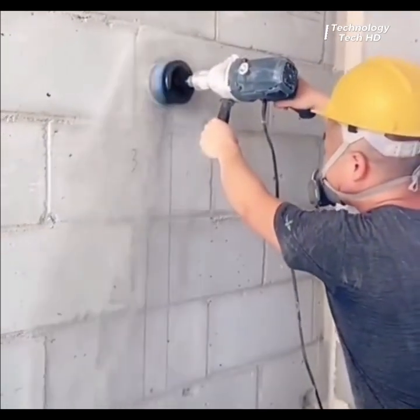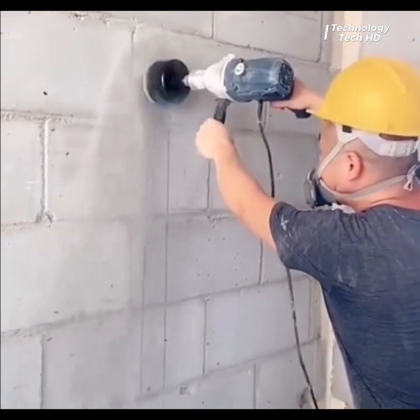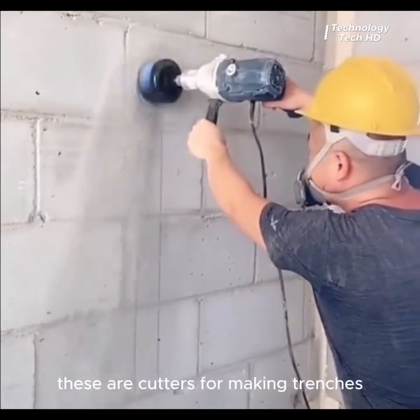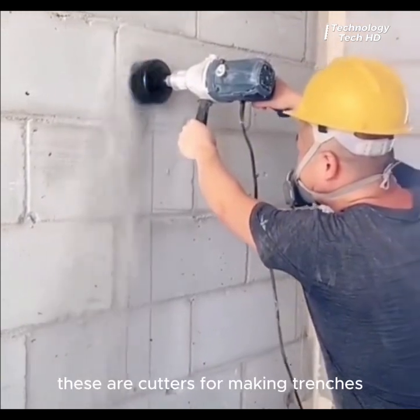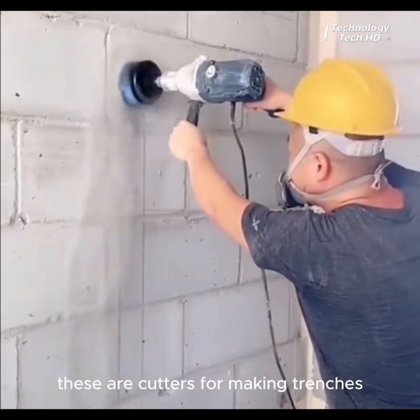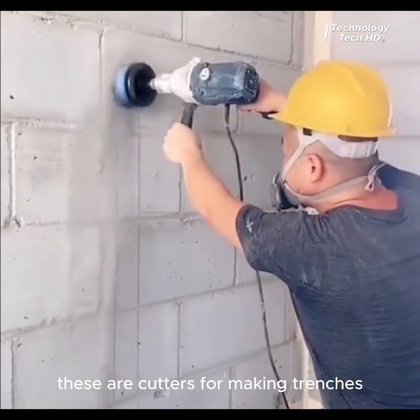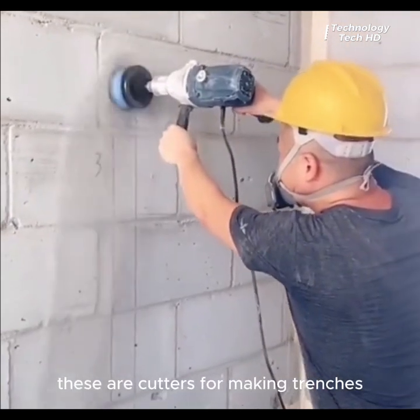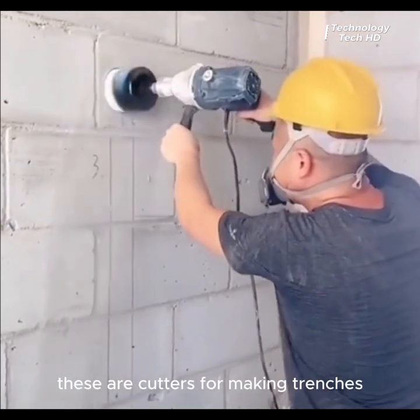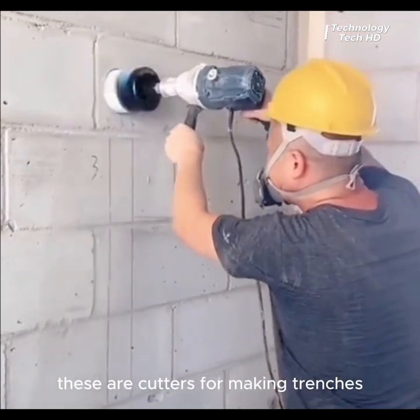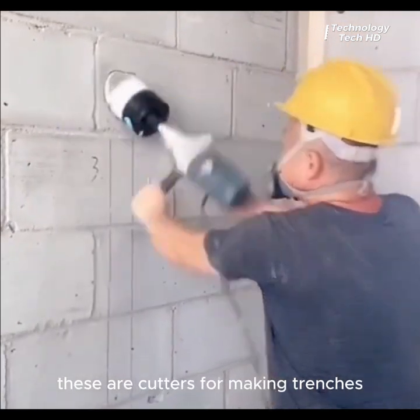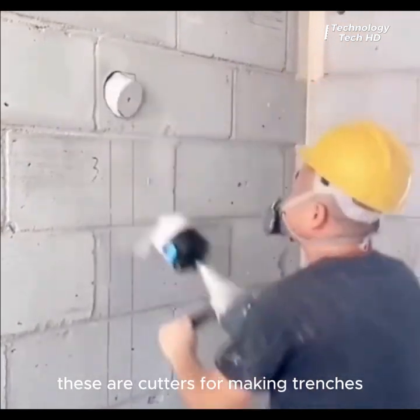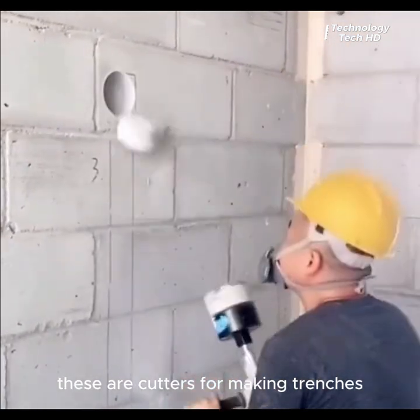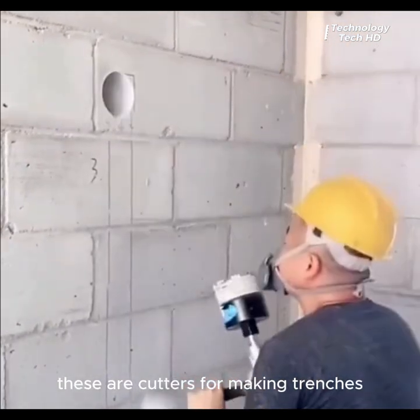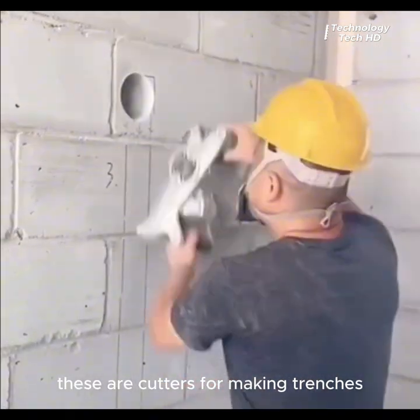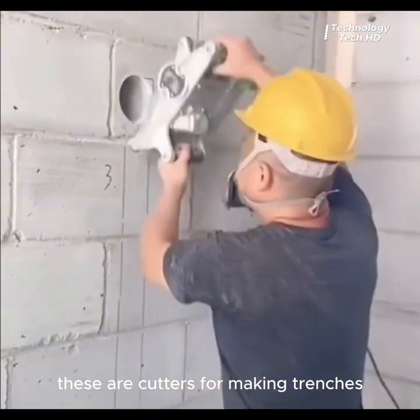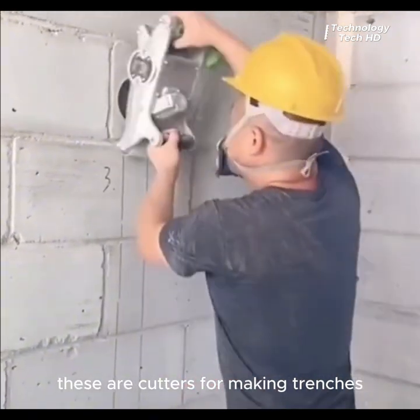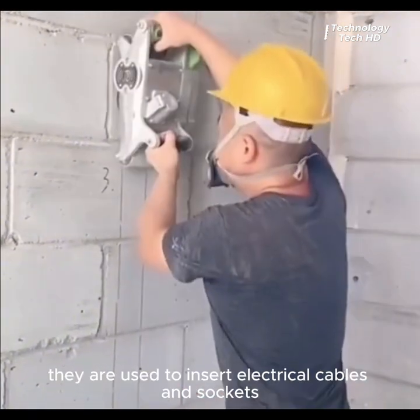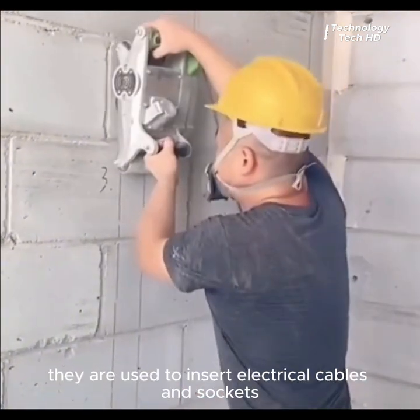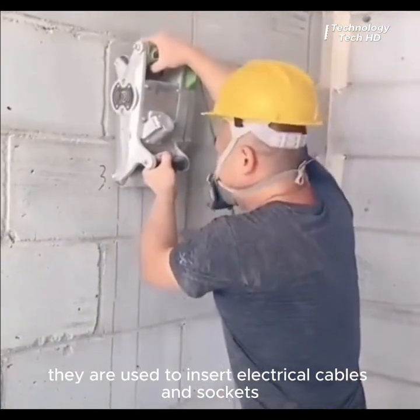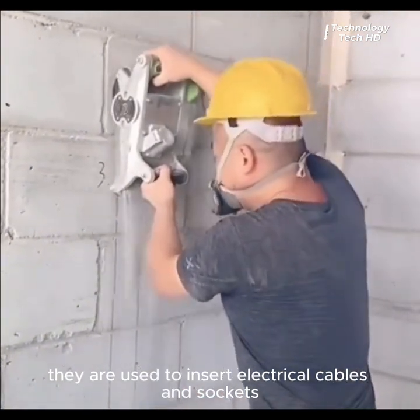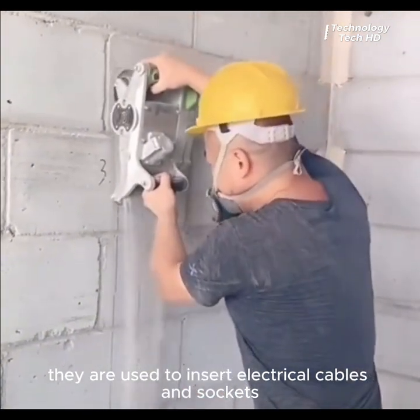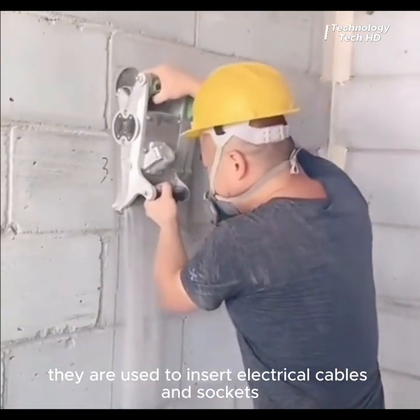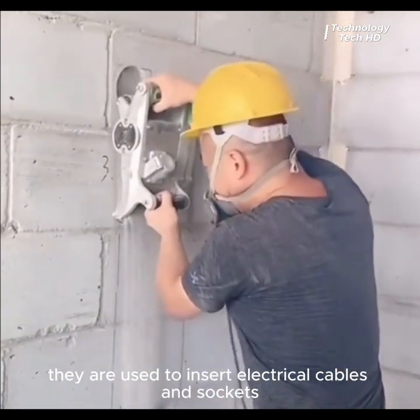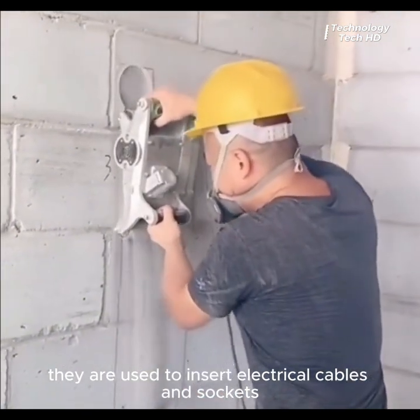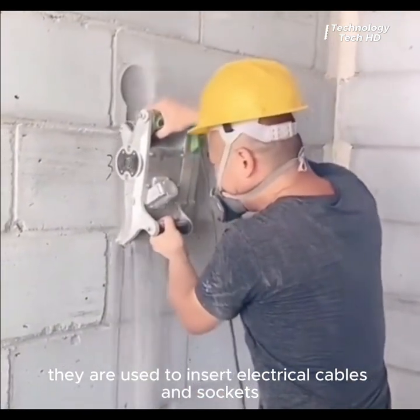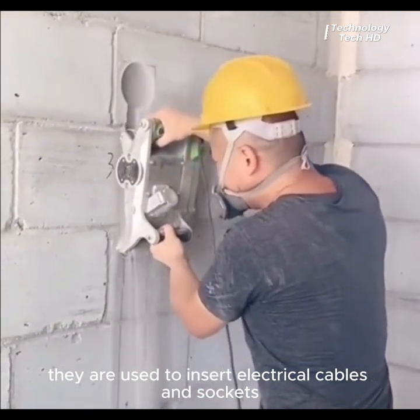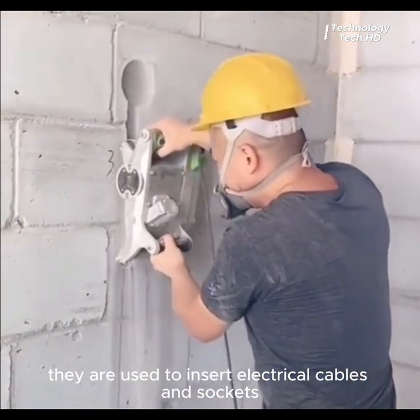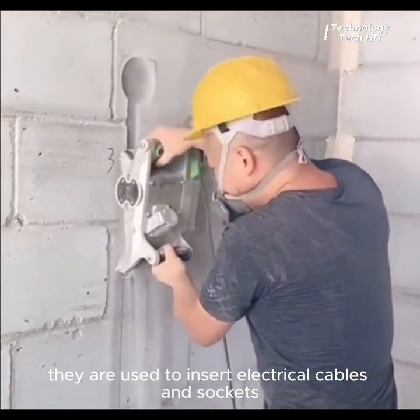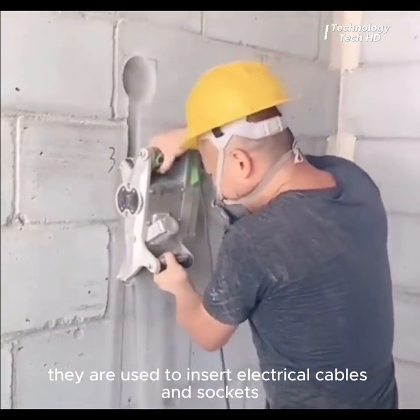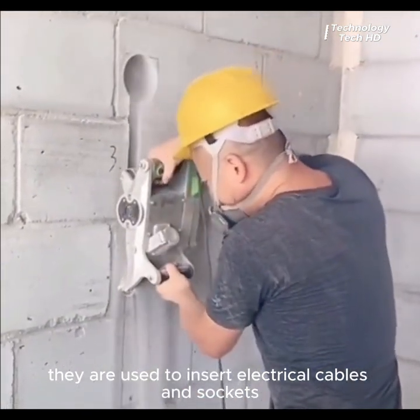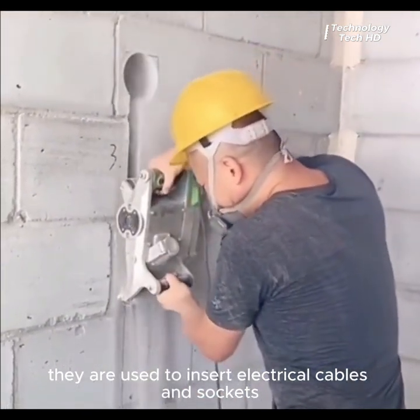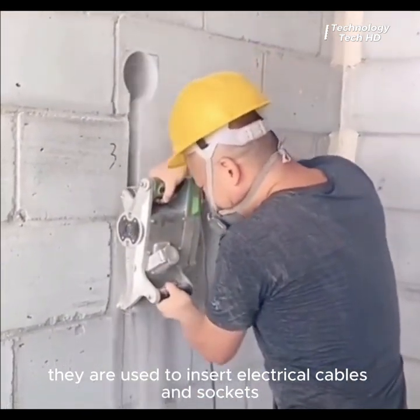These are cutters for making trenches. They are used to insert electrical cables and sockets.